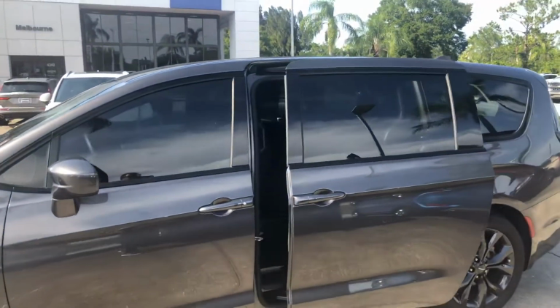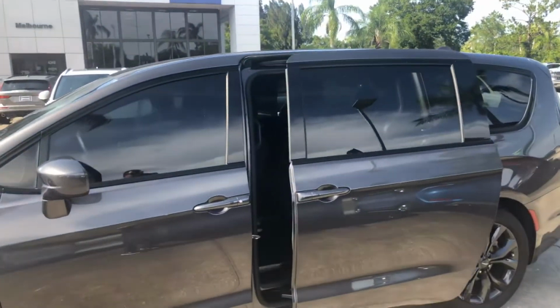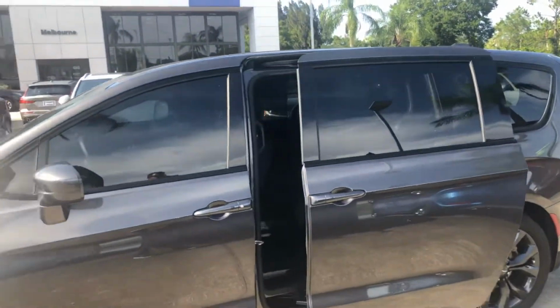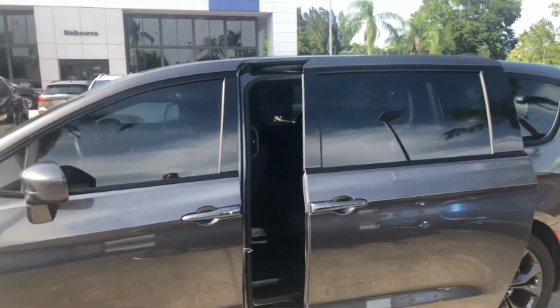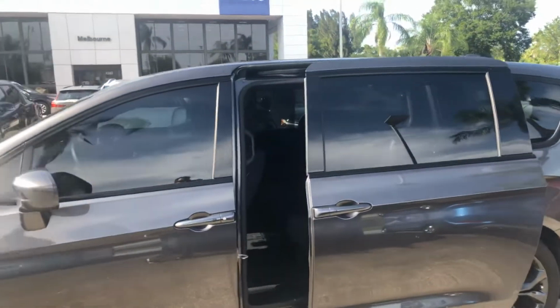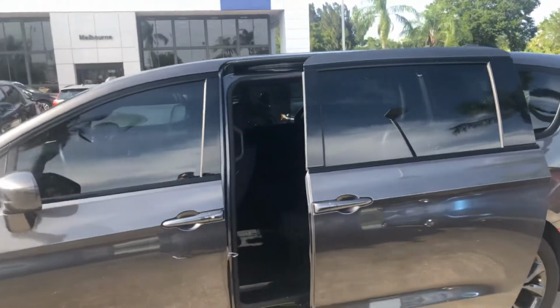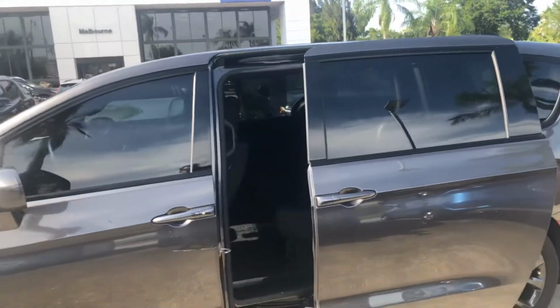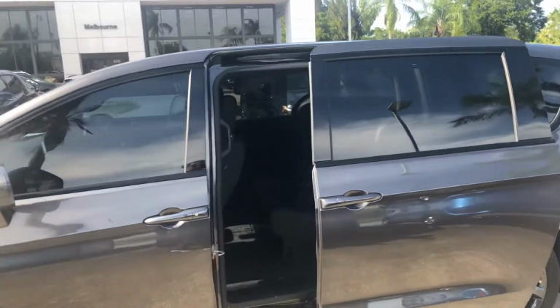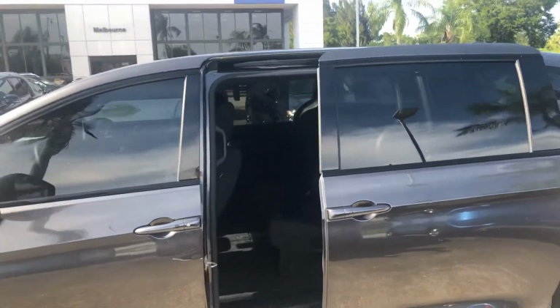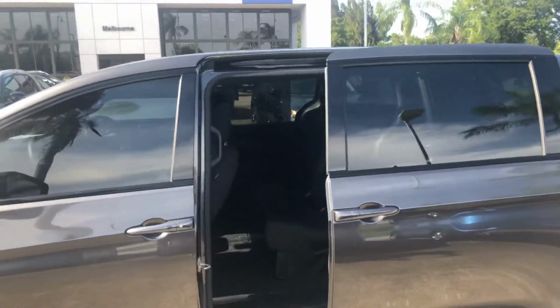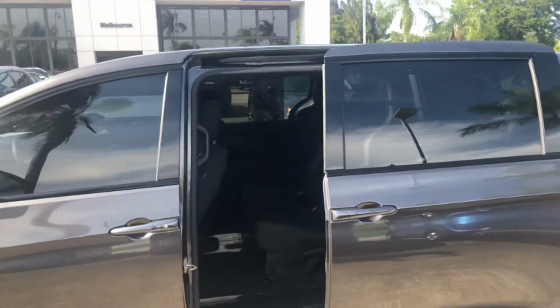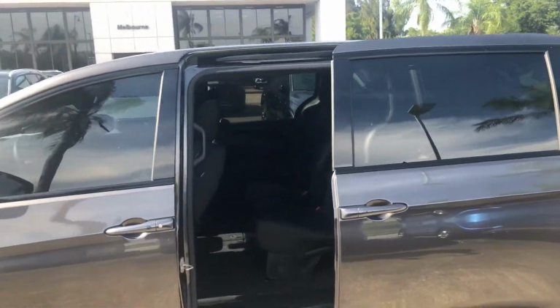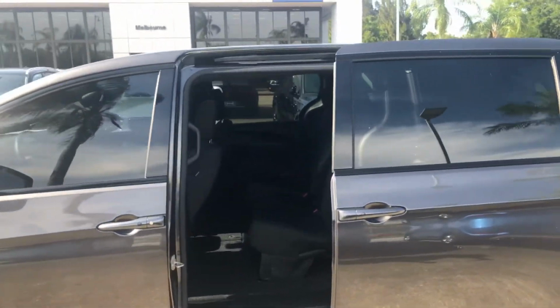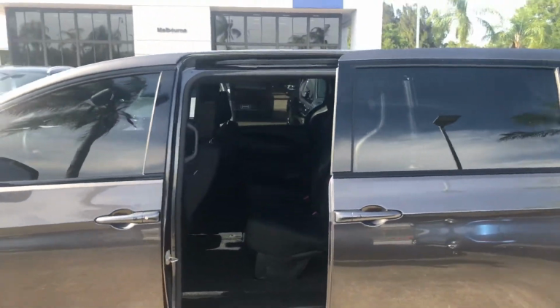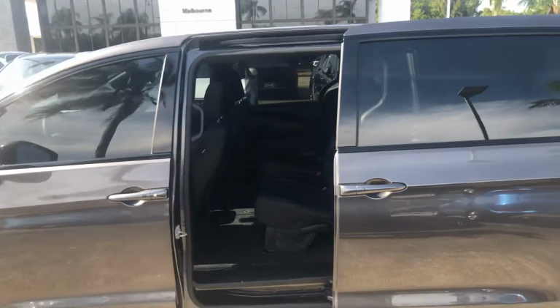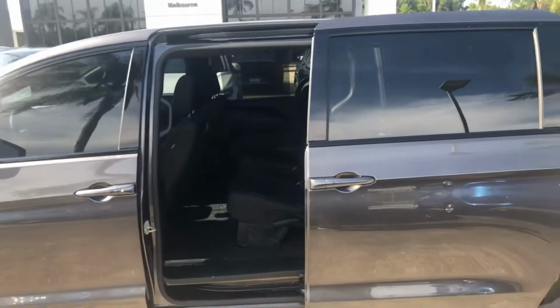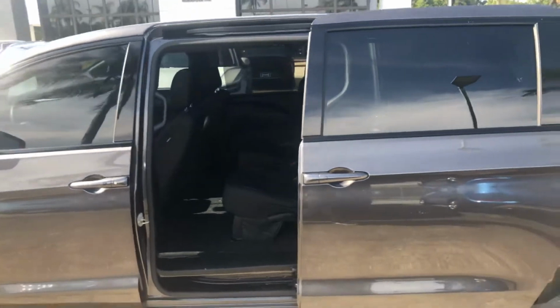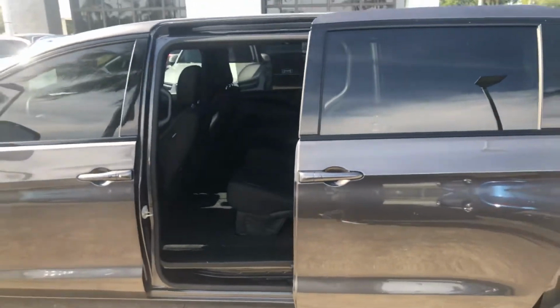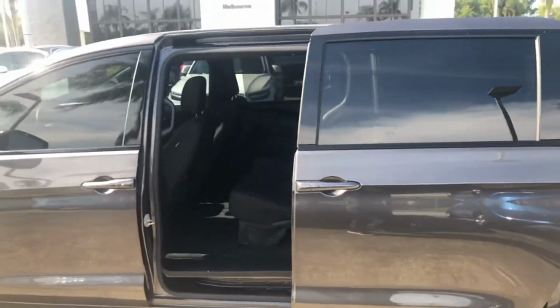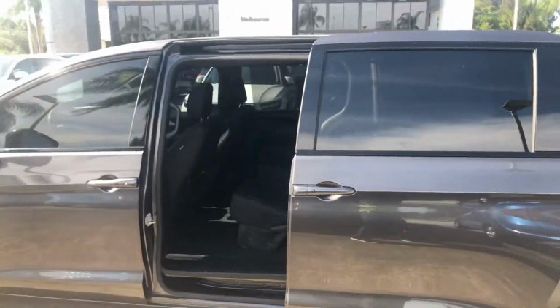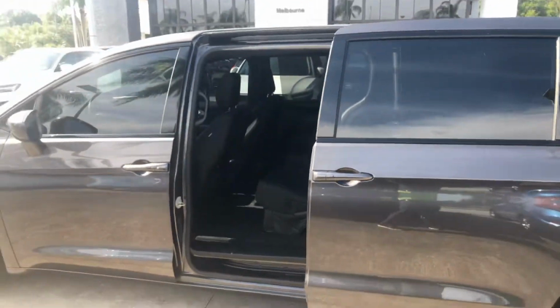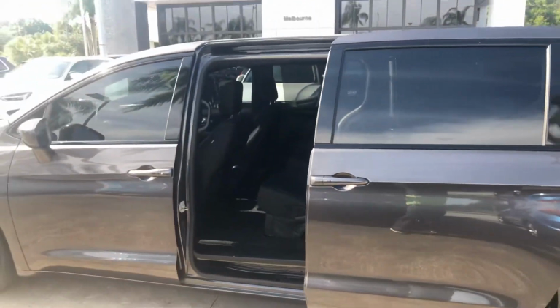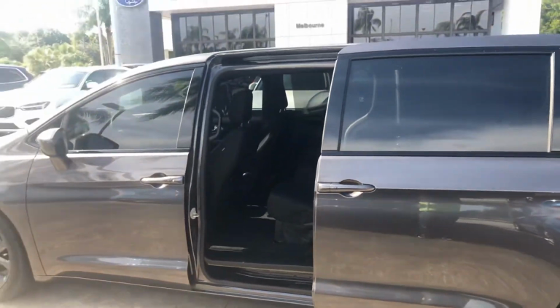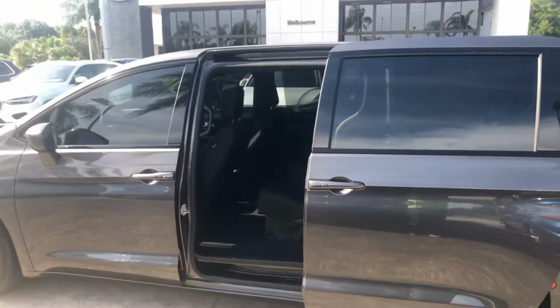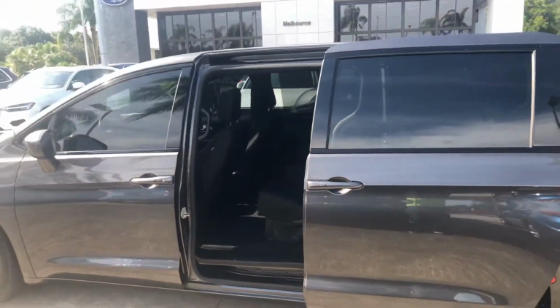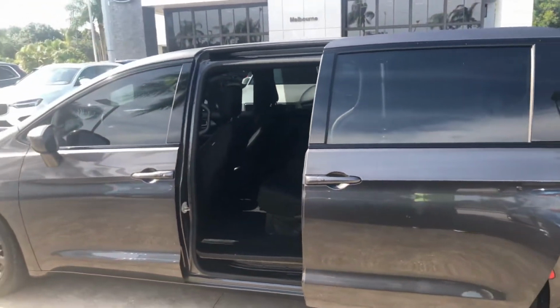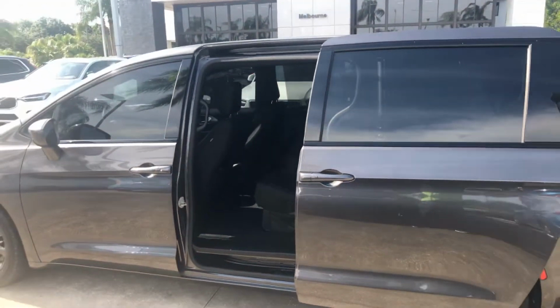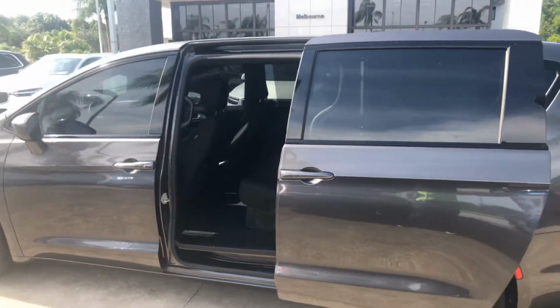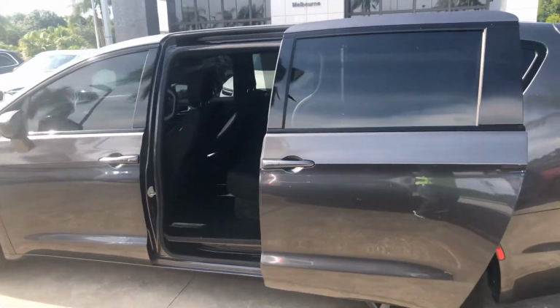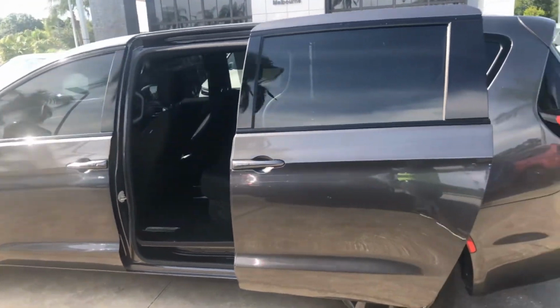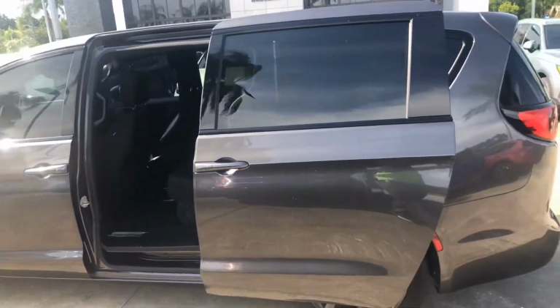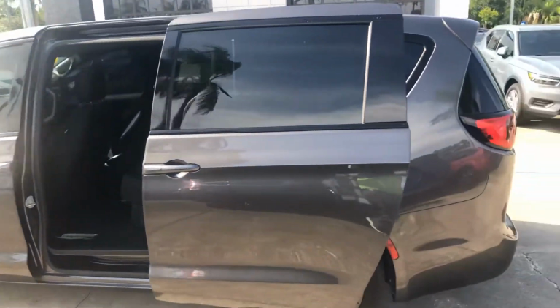It has the power sliding side doors on both sides. It also has the entertainment package with DVD inside.